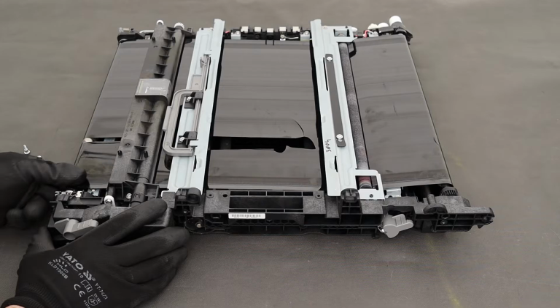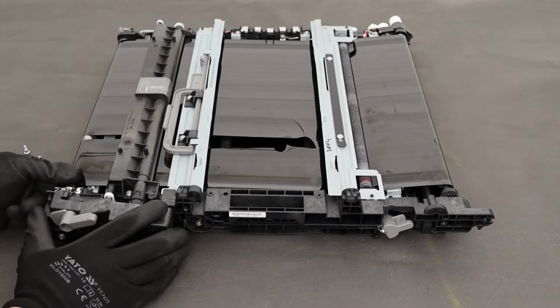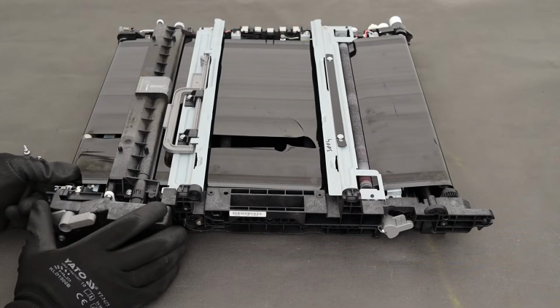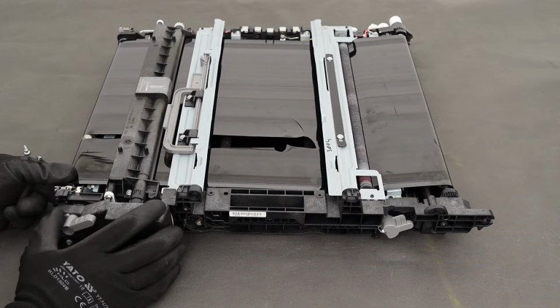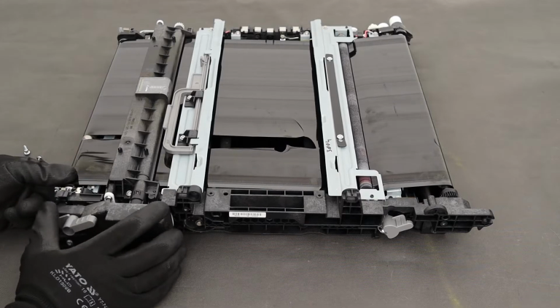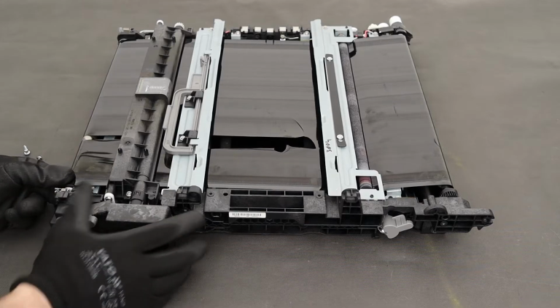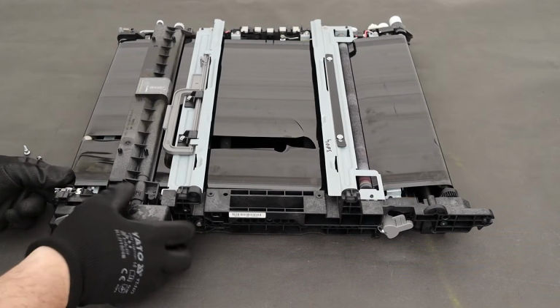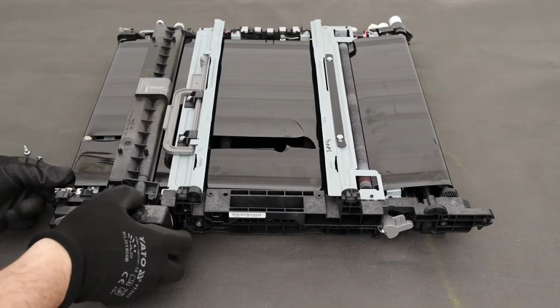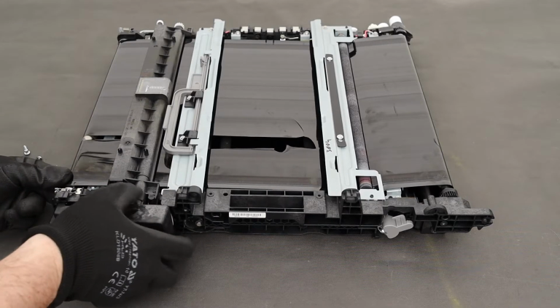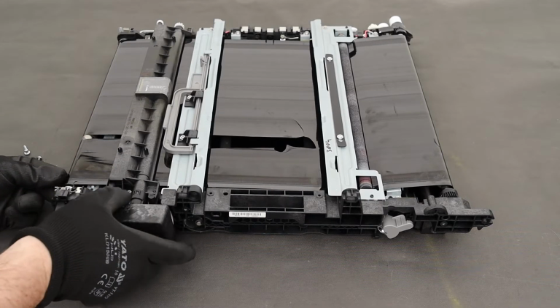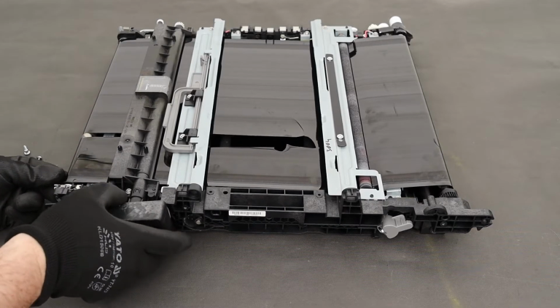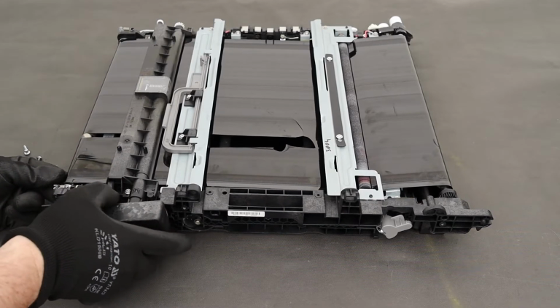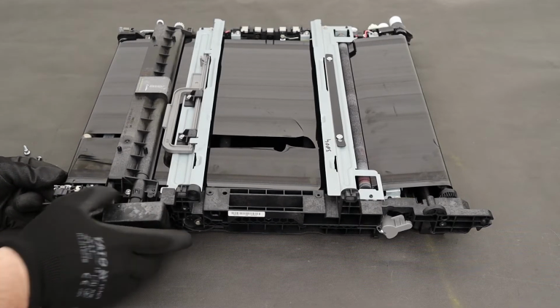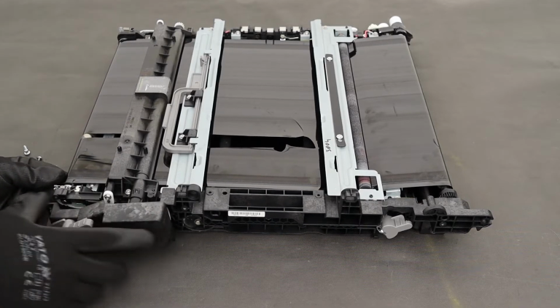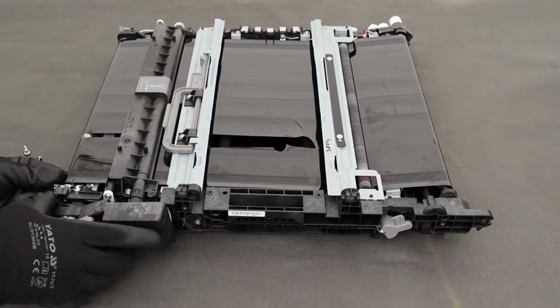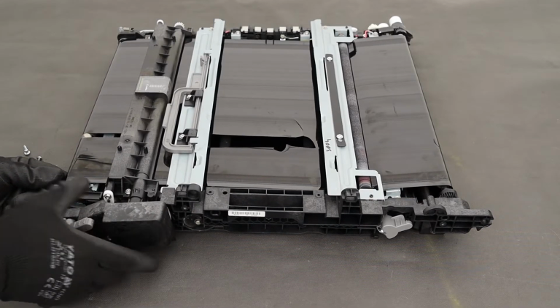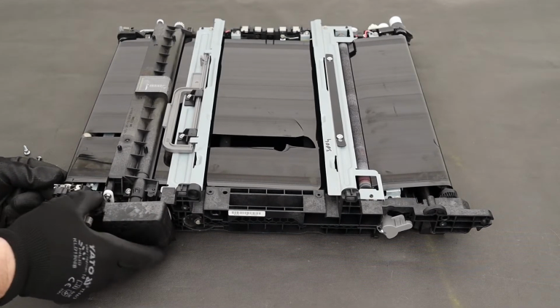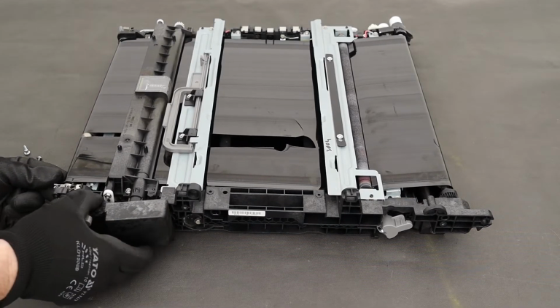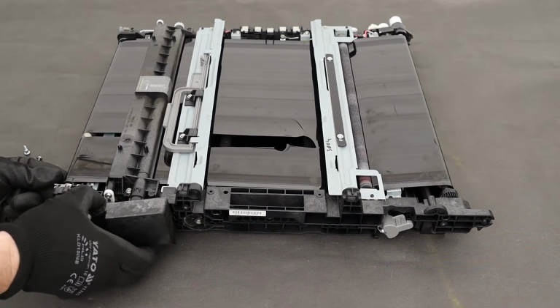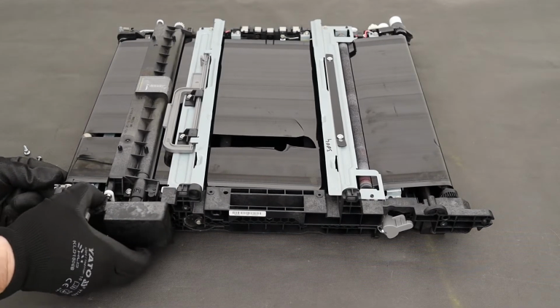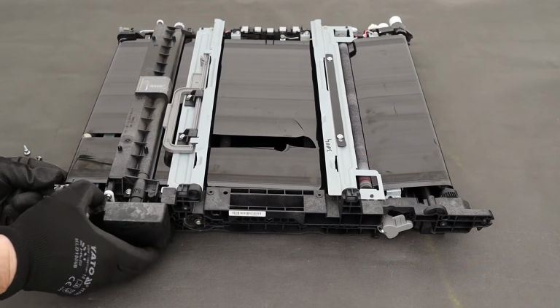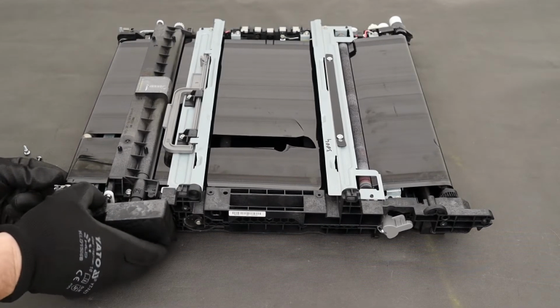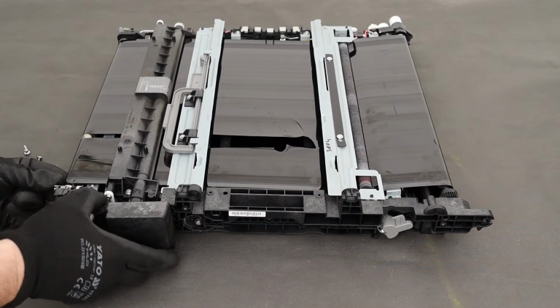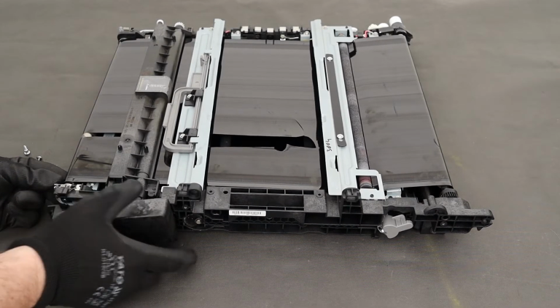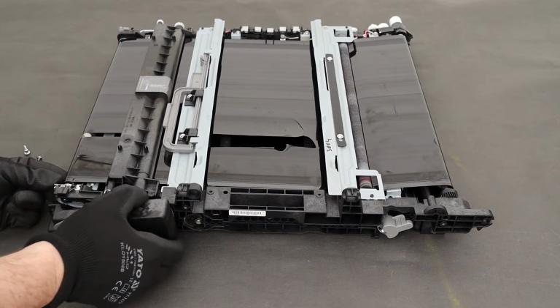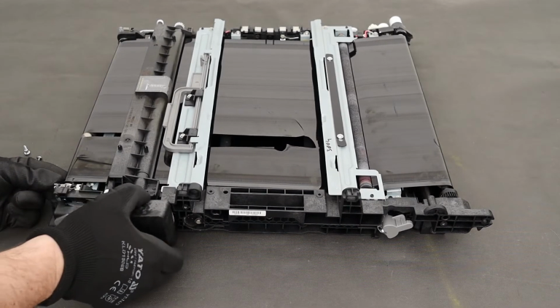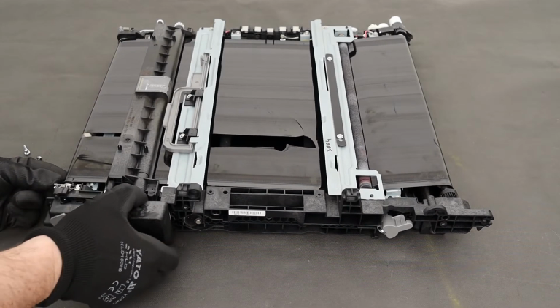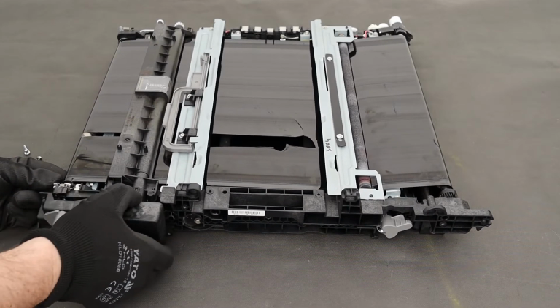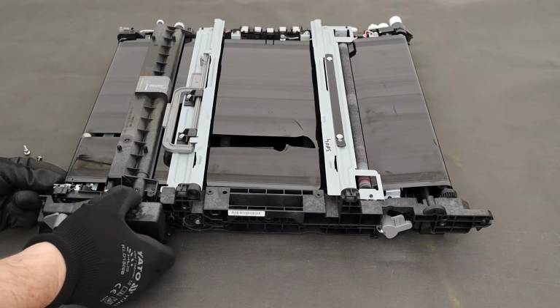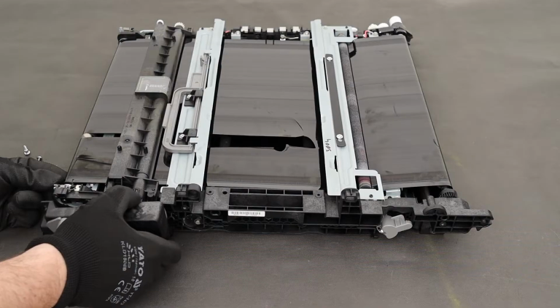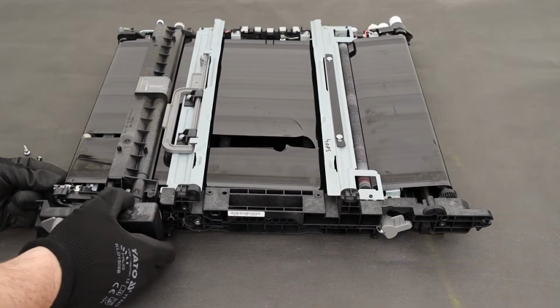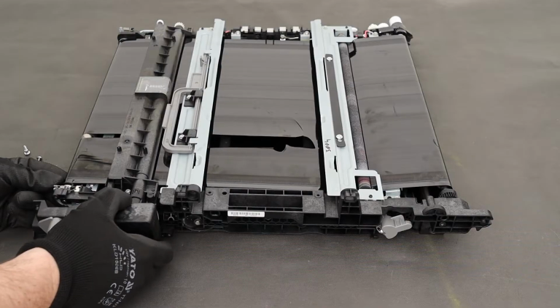You need to find the position of the unit that will allow you to disassemble it. Do not rush.